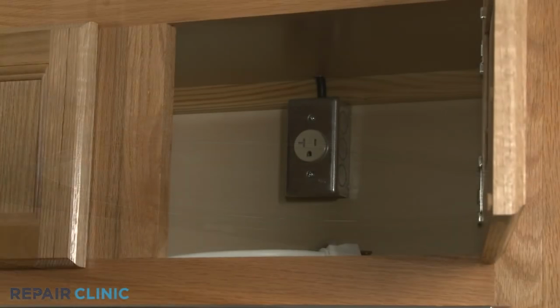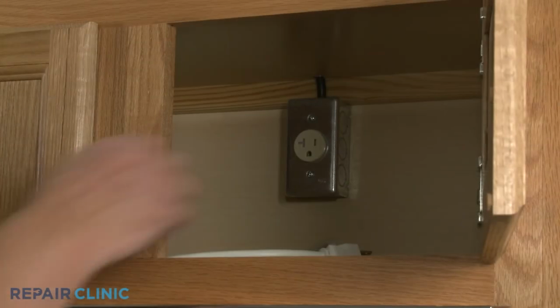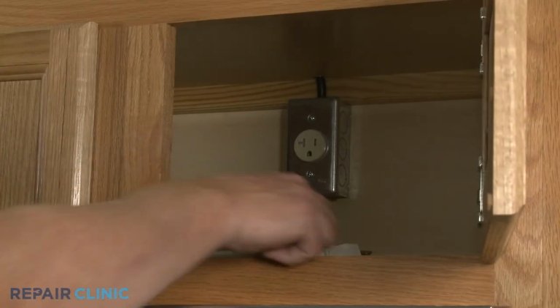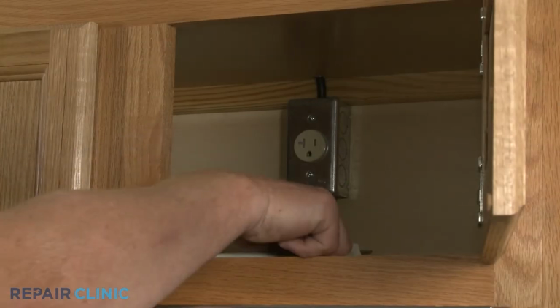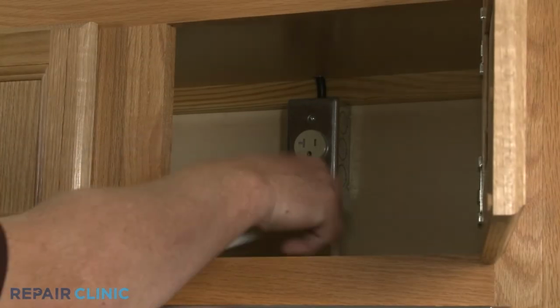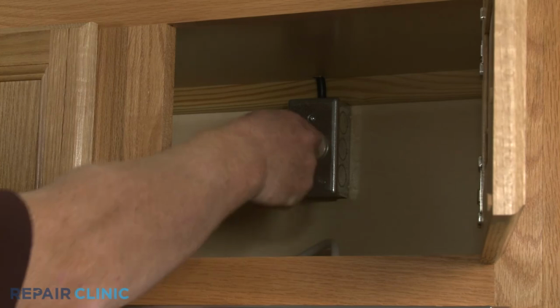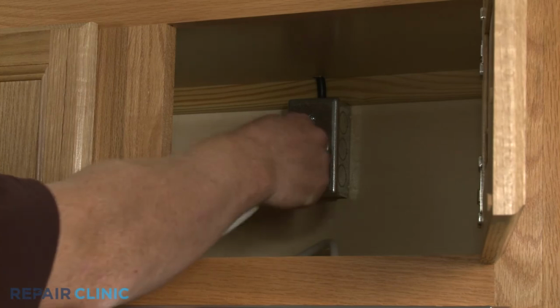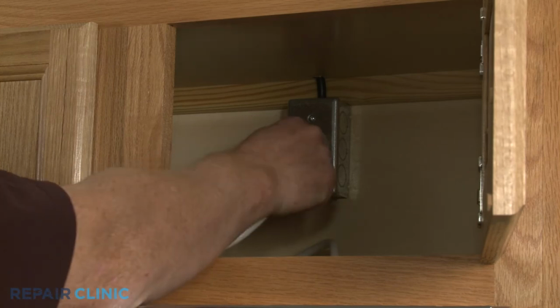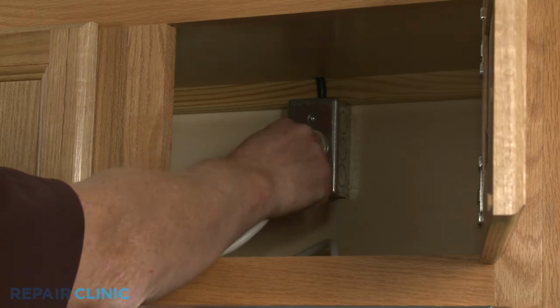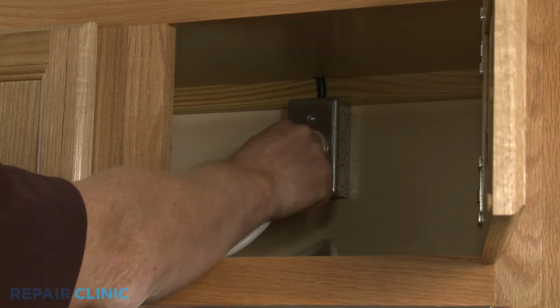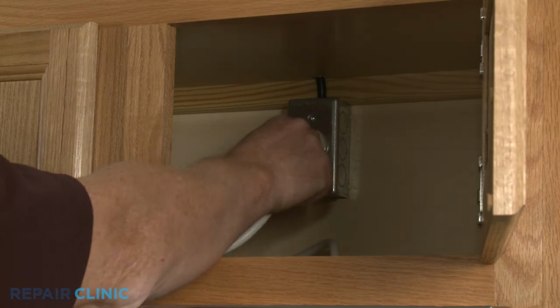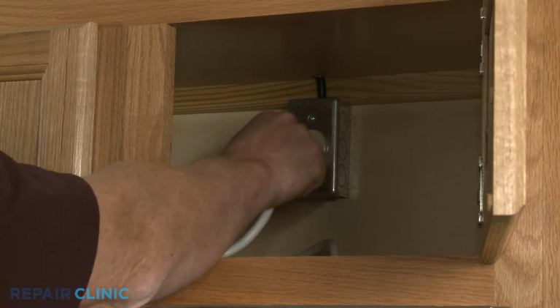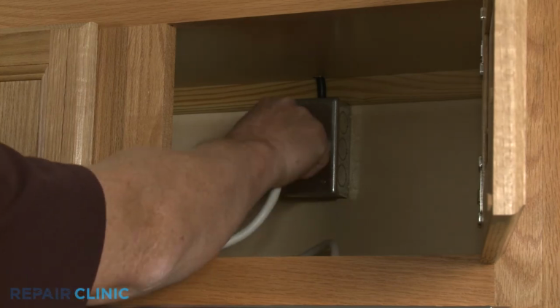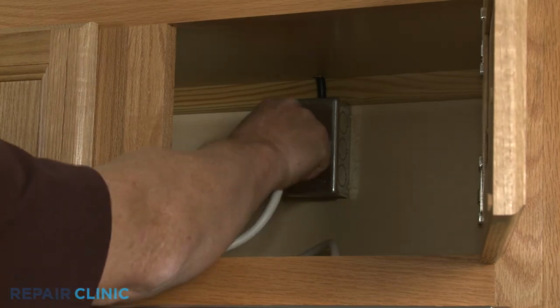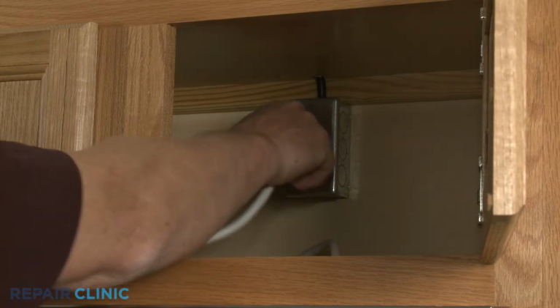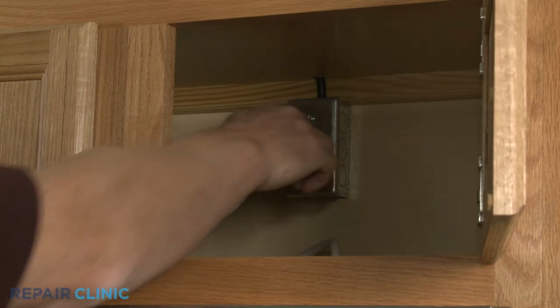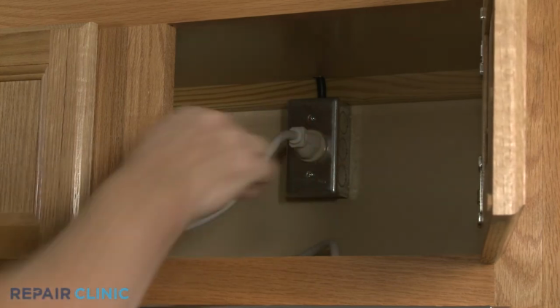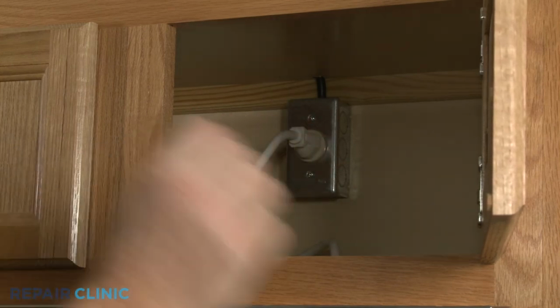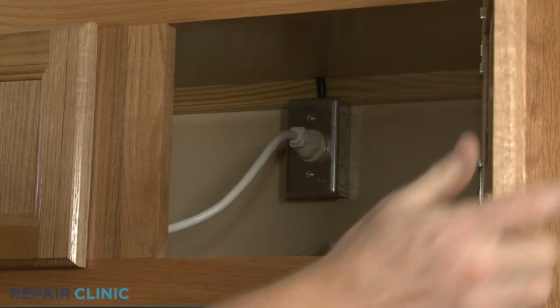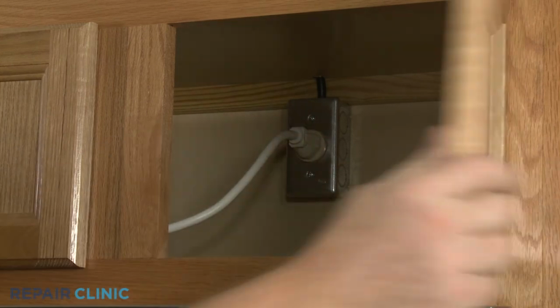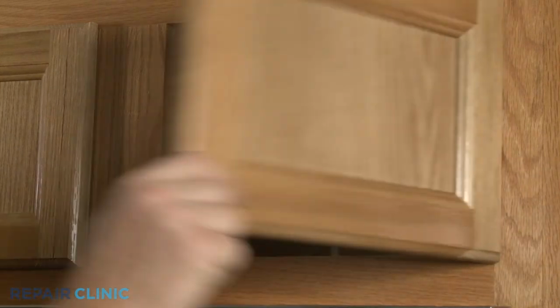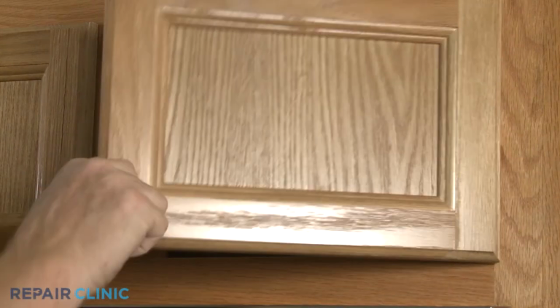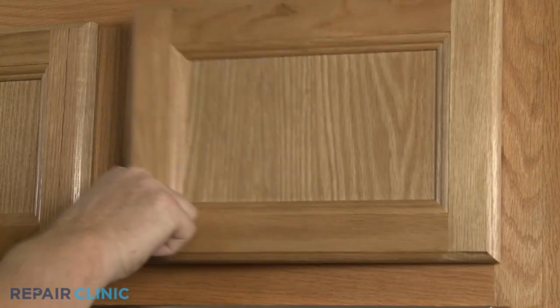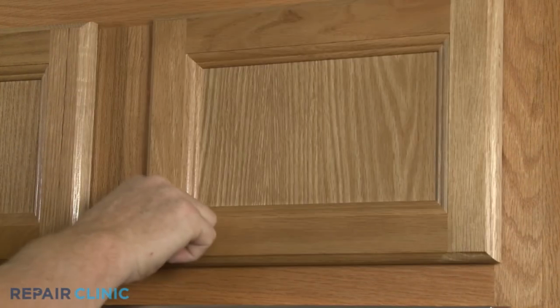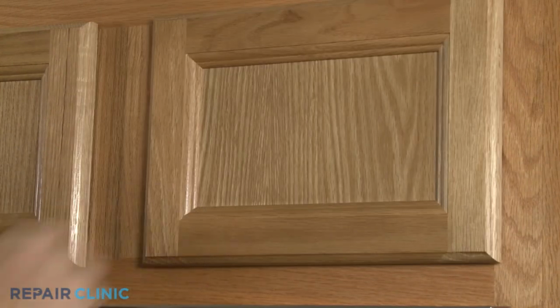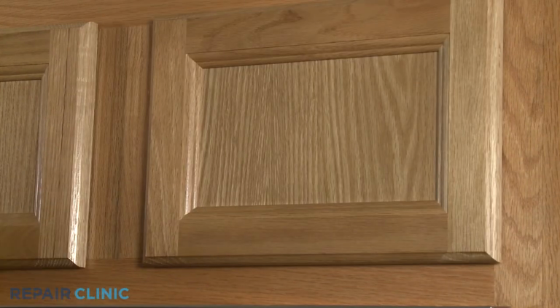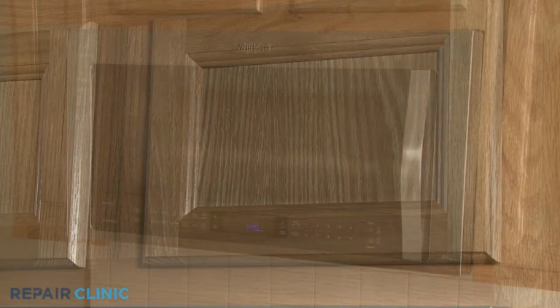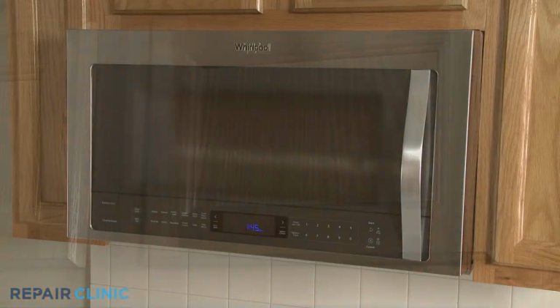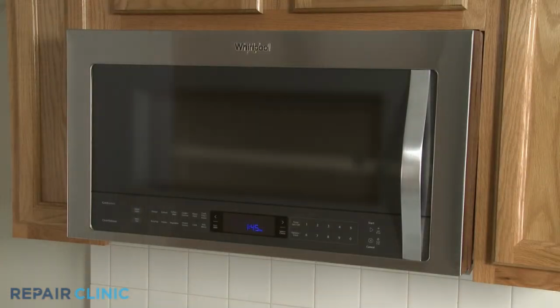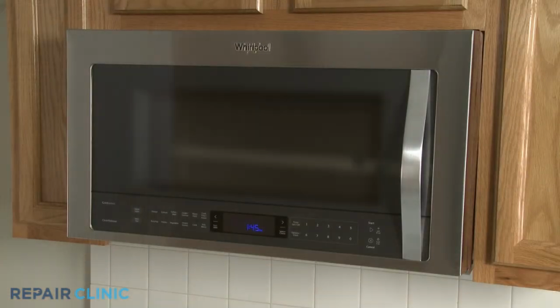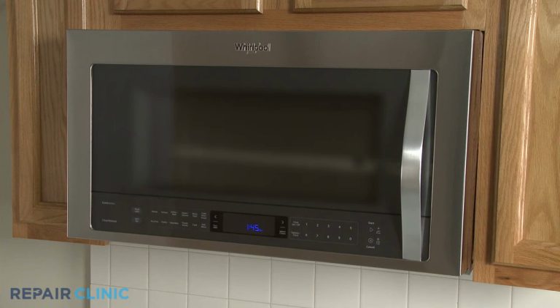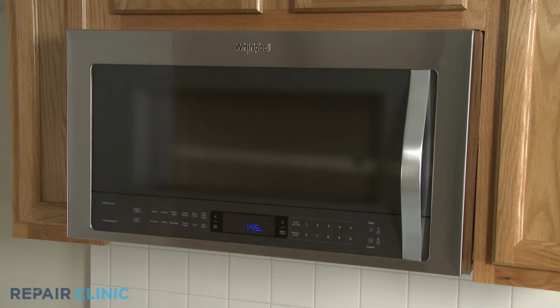Plug the power cord back in or restore the power supply, and the microwave oven should be ready for use.